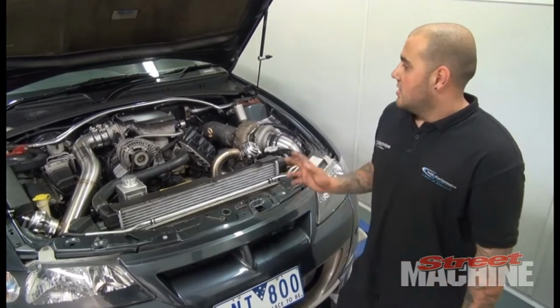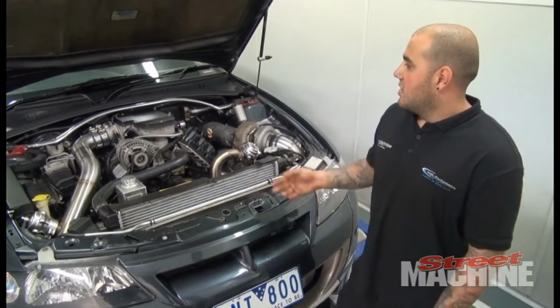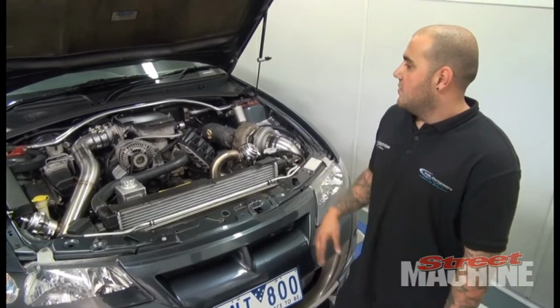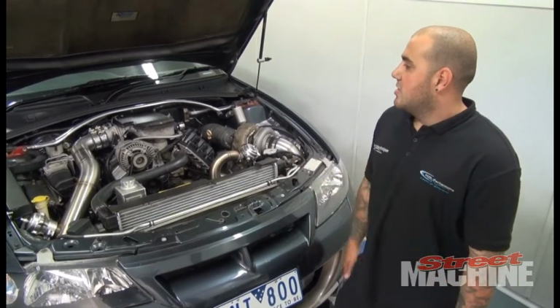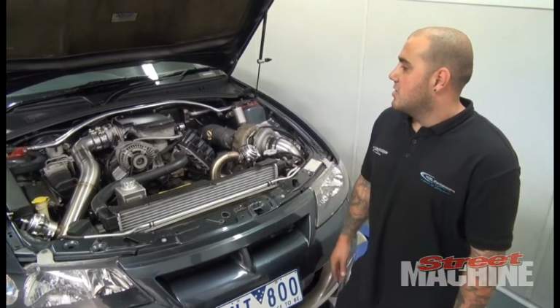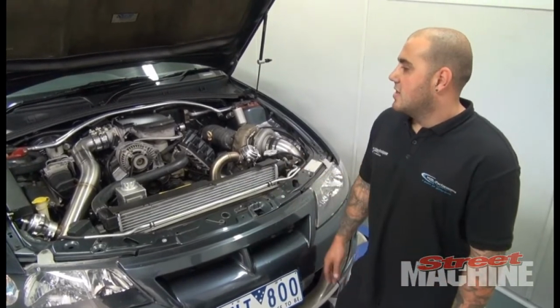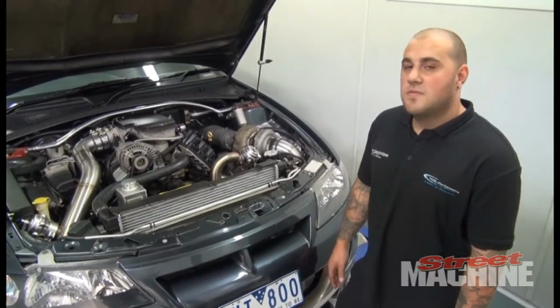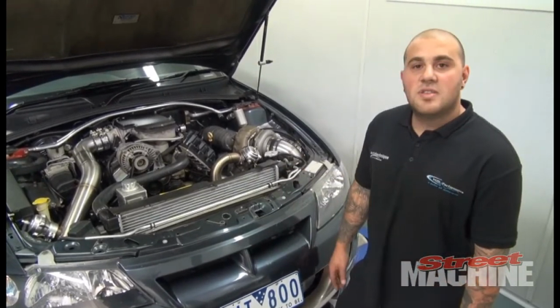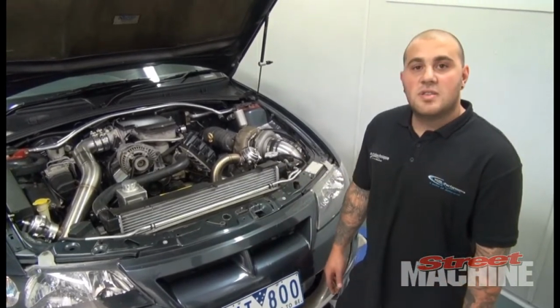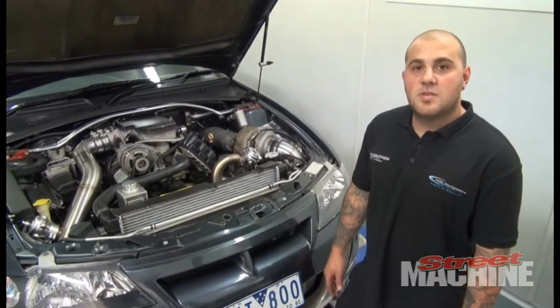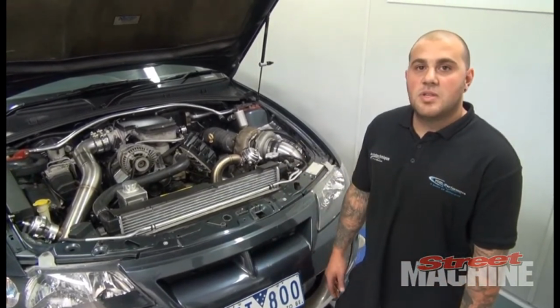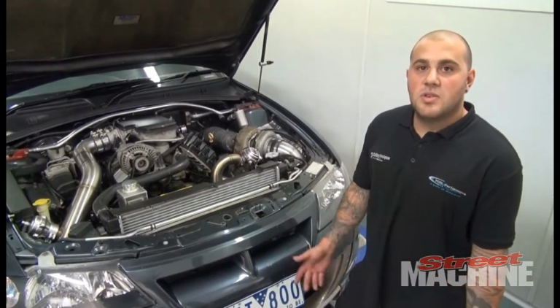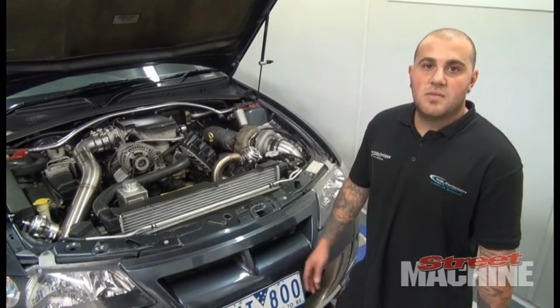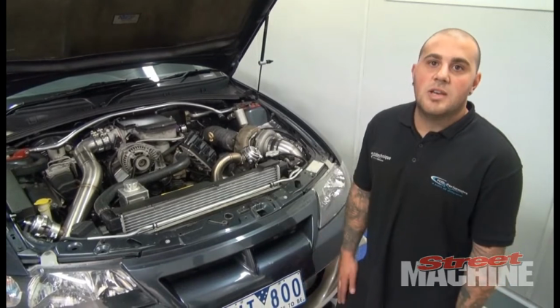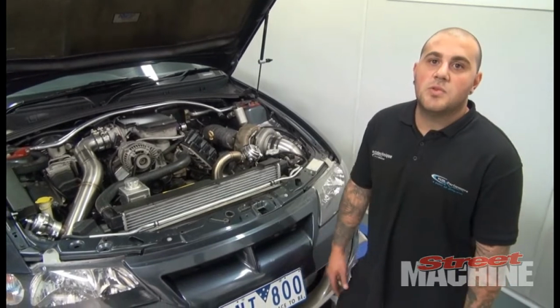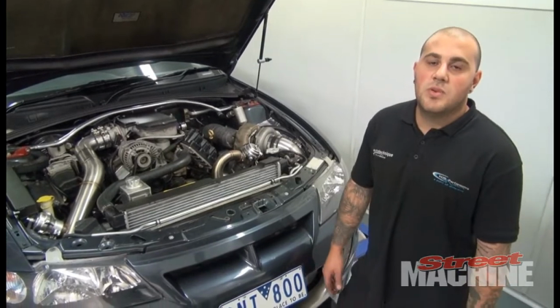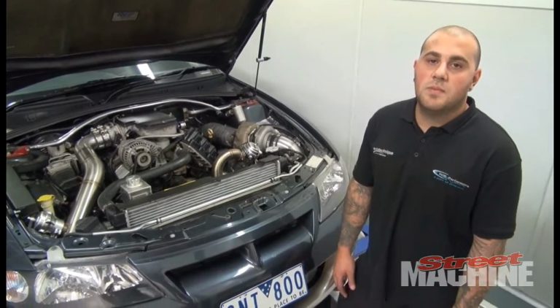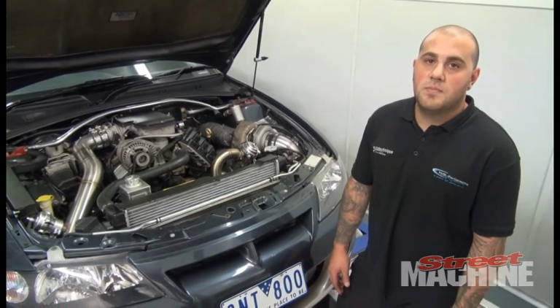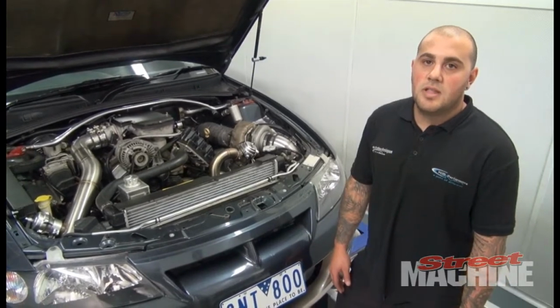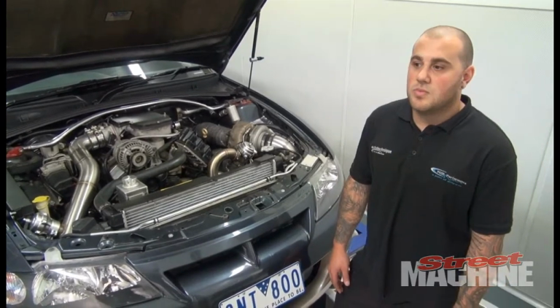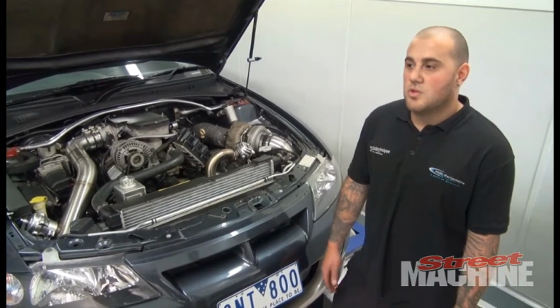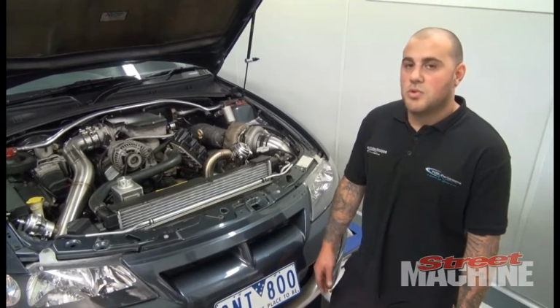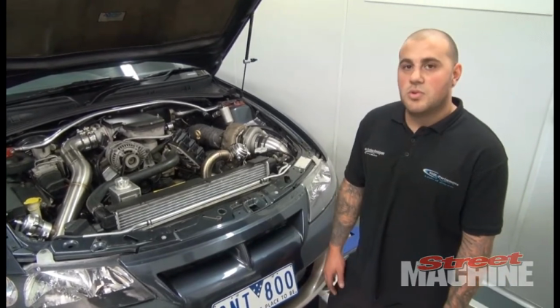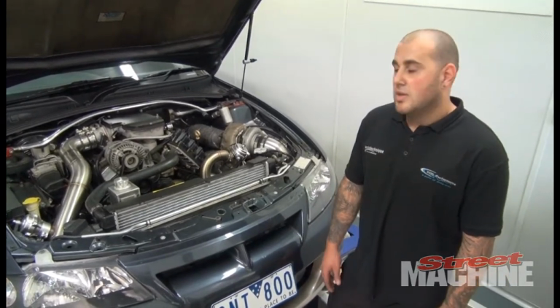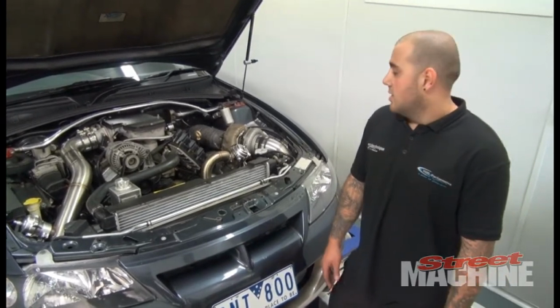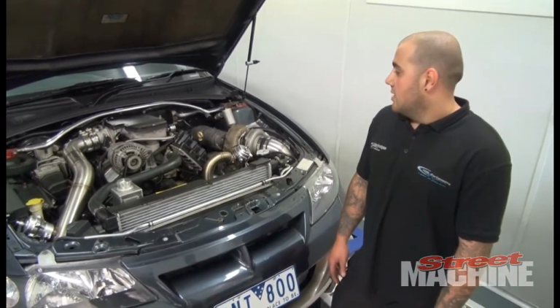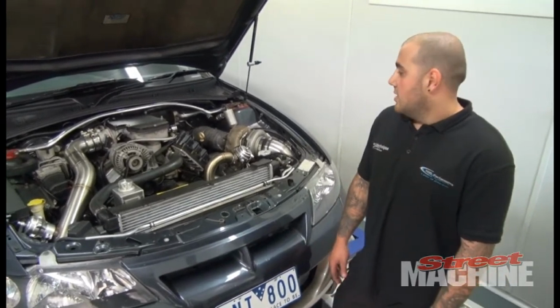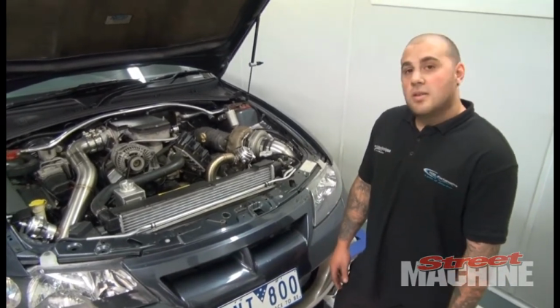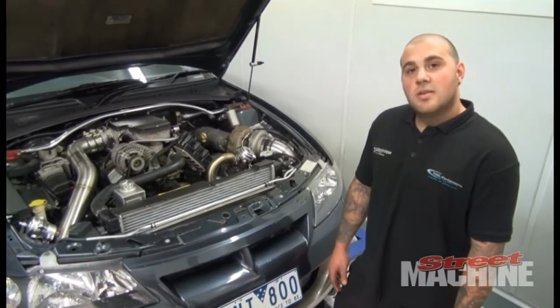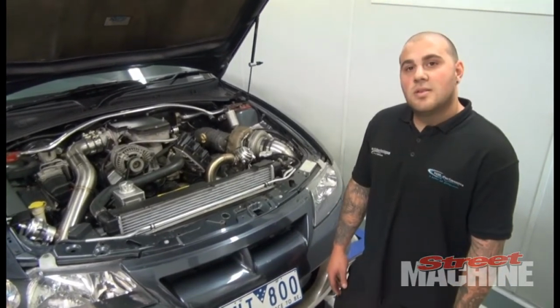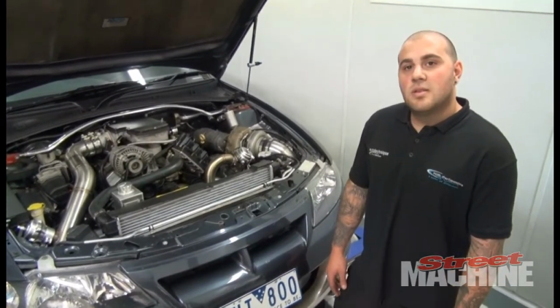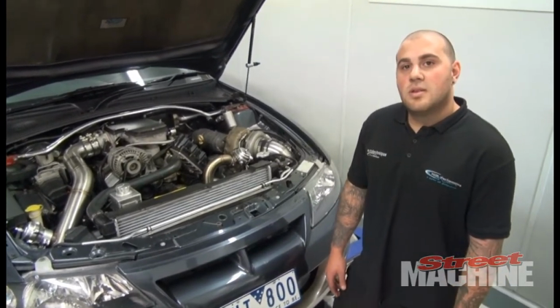It's been converted to a T56 6-speed too, out of a late model VL1 Commodore — because this would never have come with a 6-speed originally.